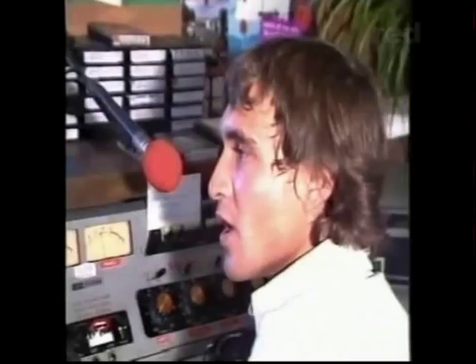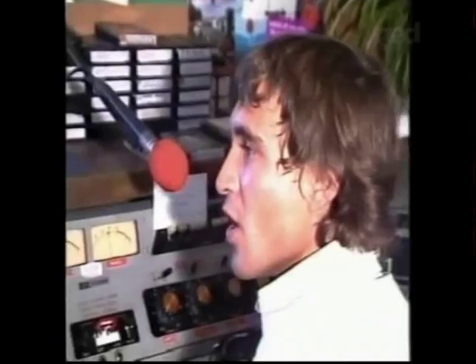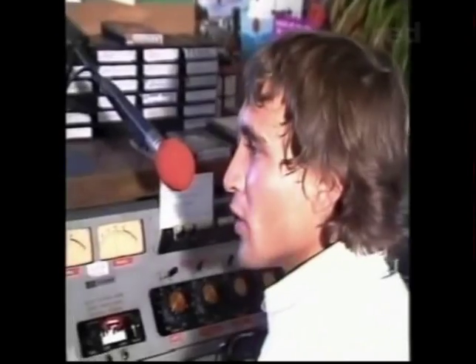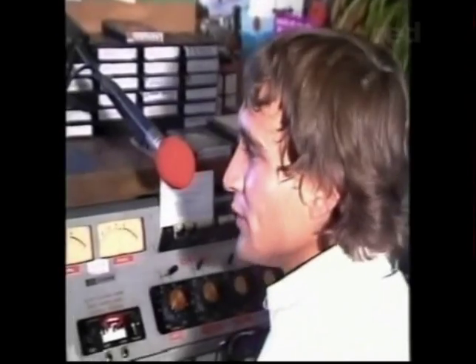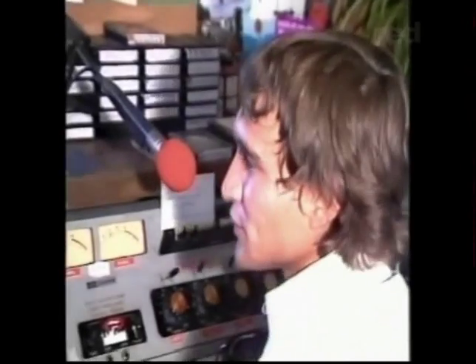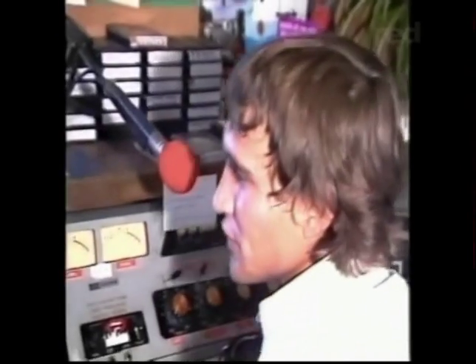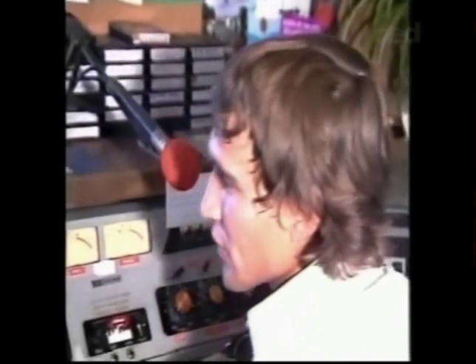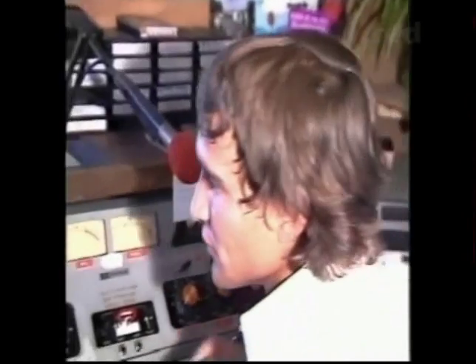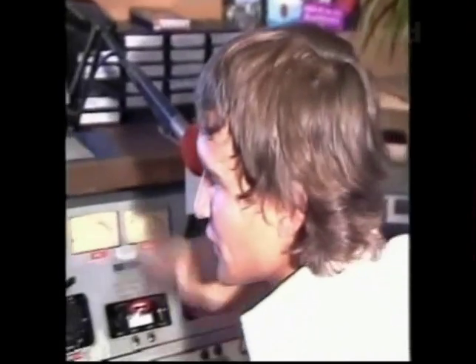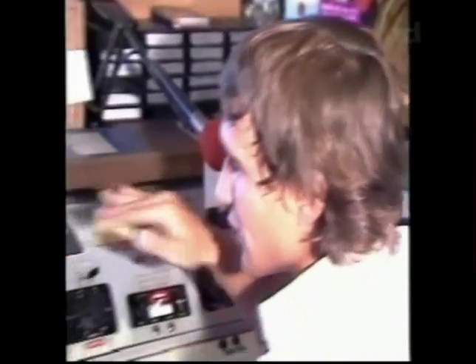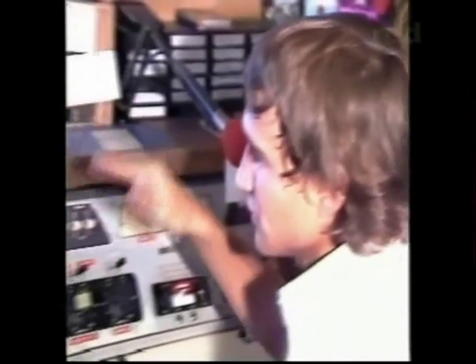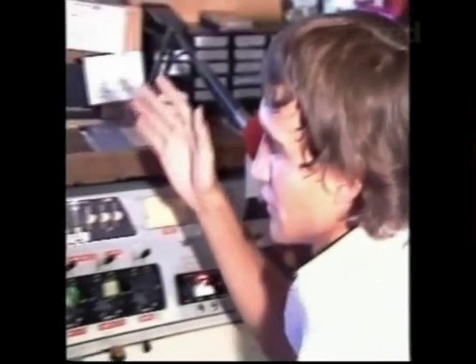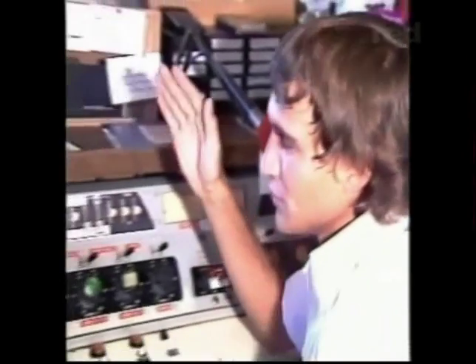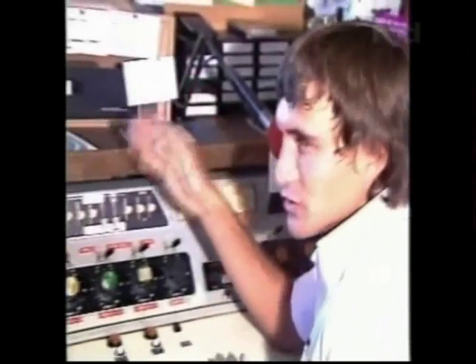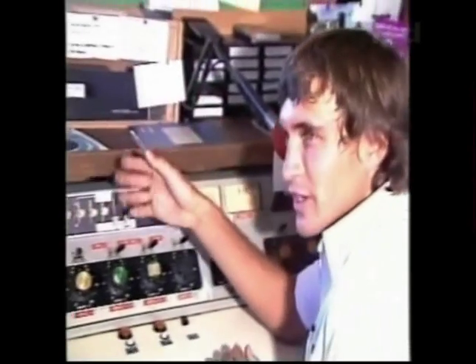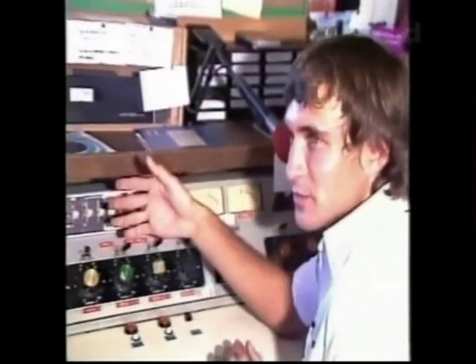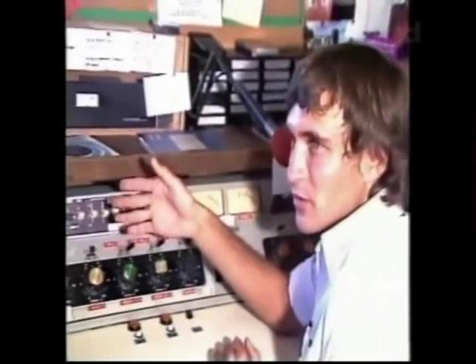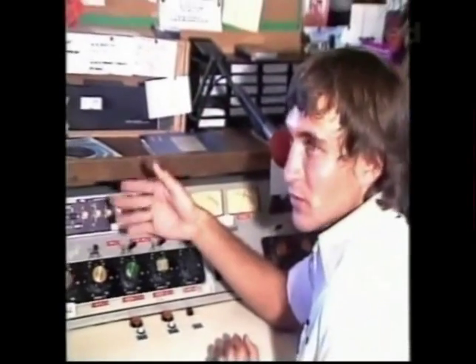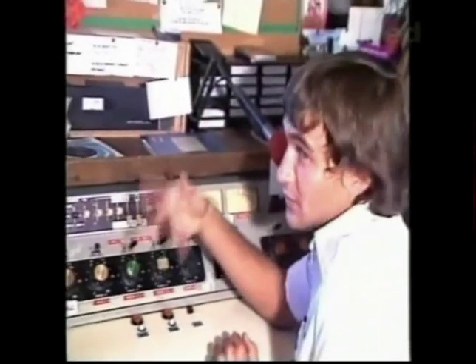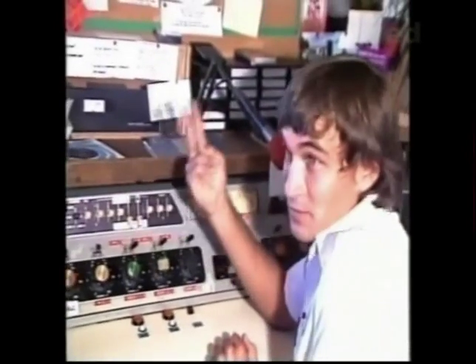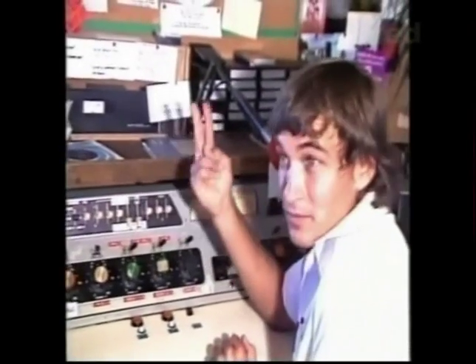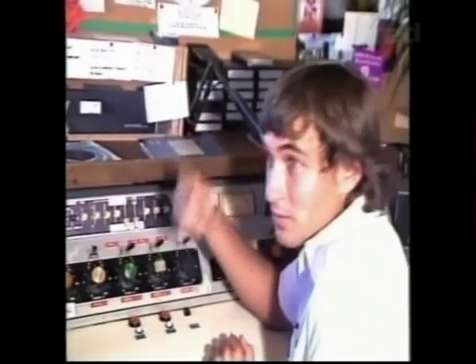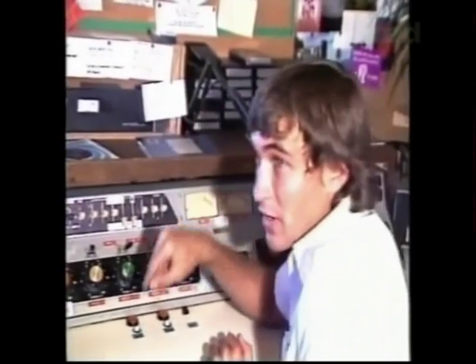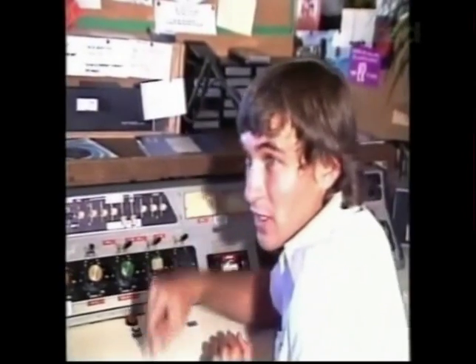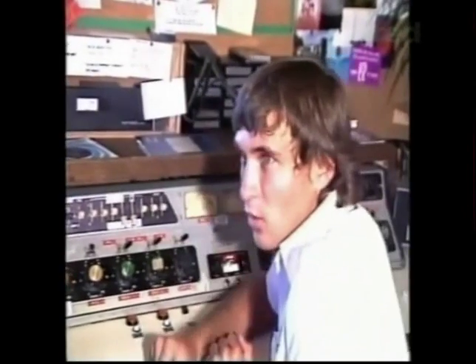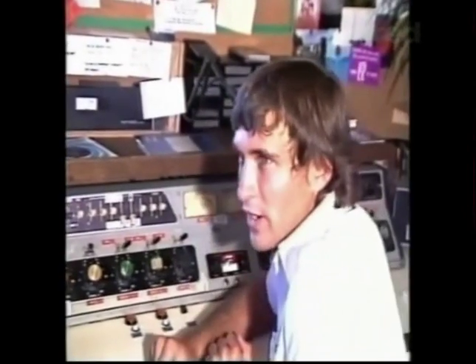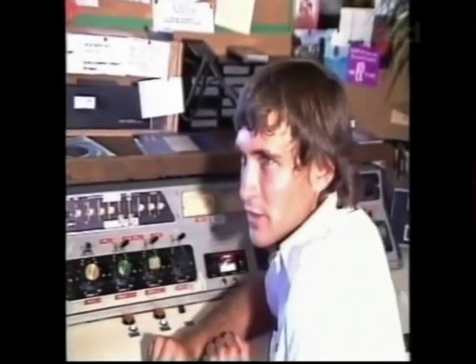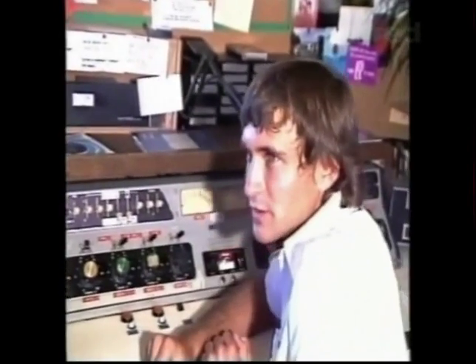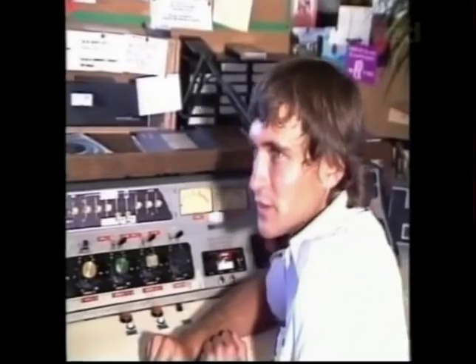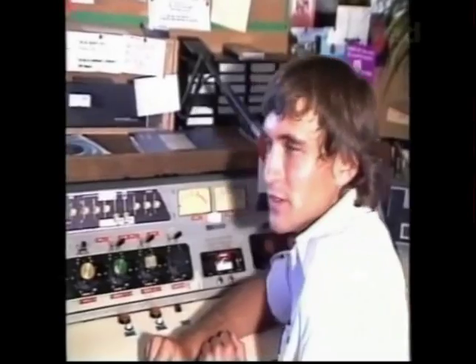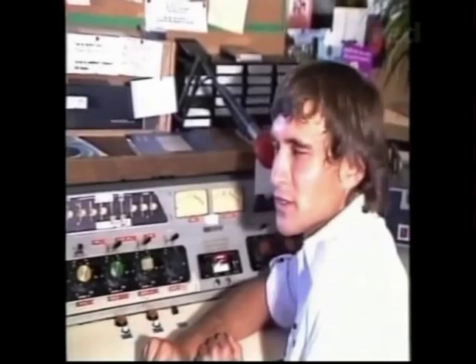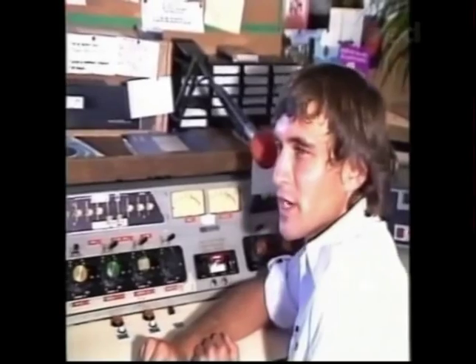When it leaves the studio, it goes down into the transmitter room, just parallel wires and a shielded cable.